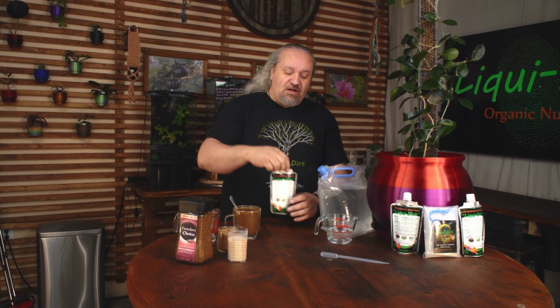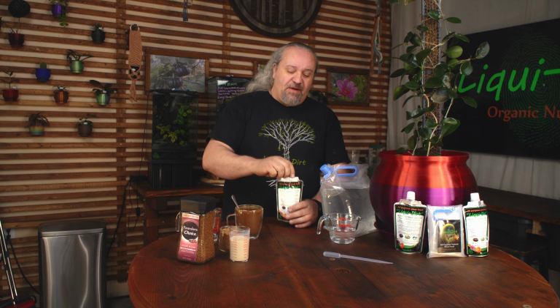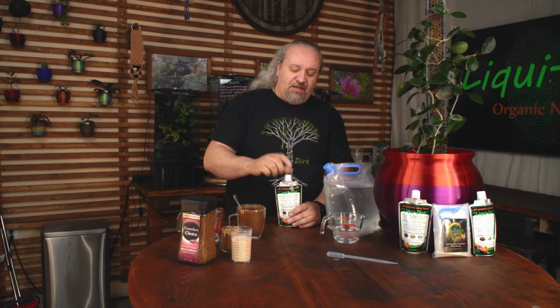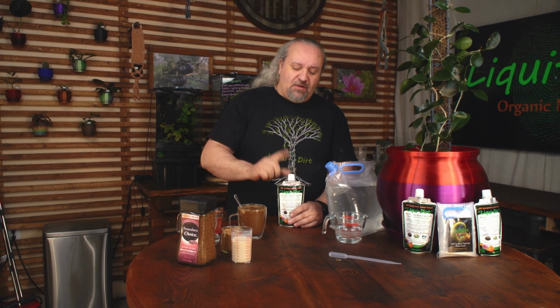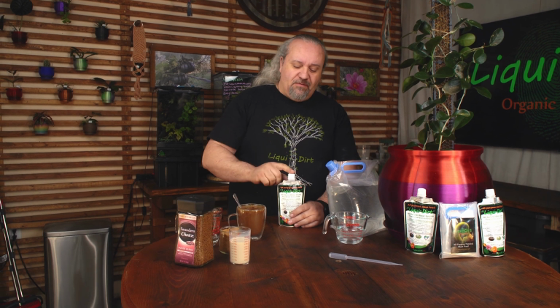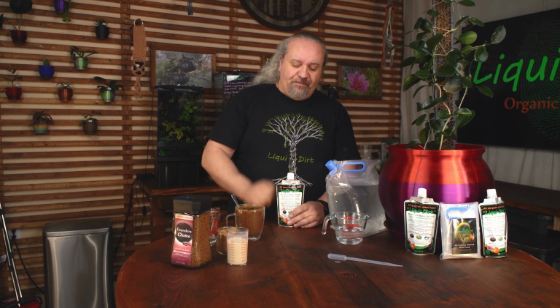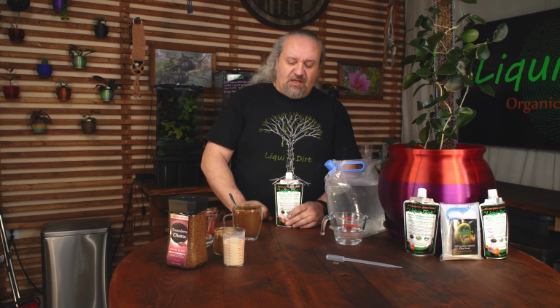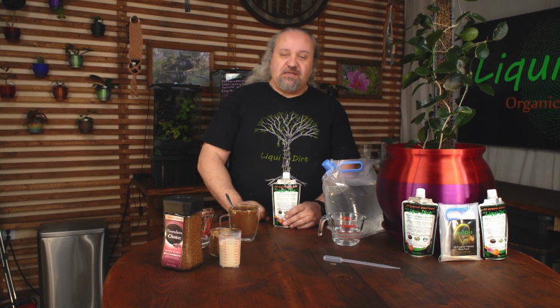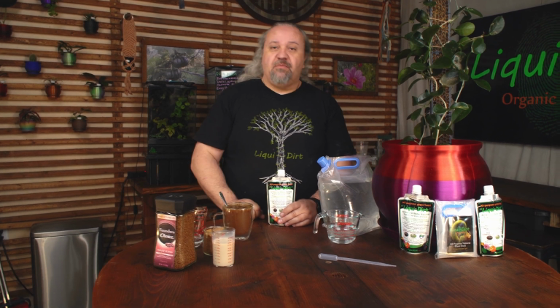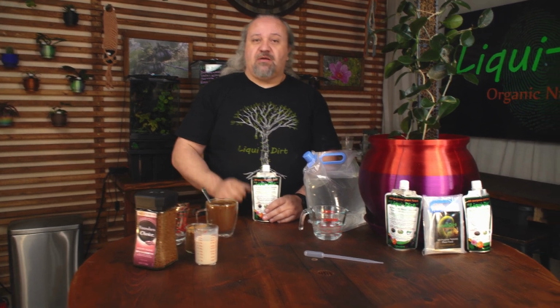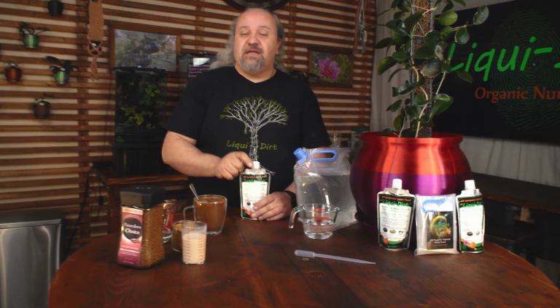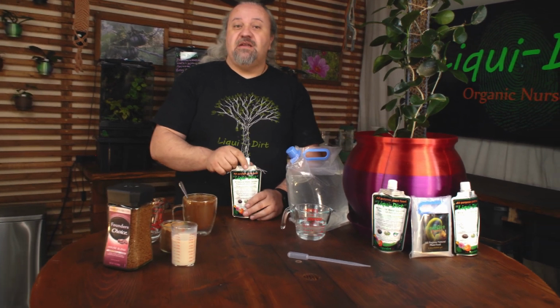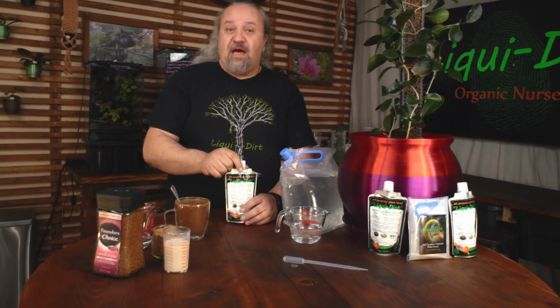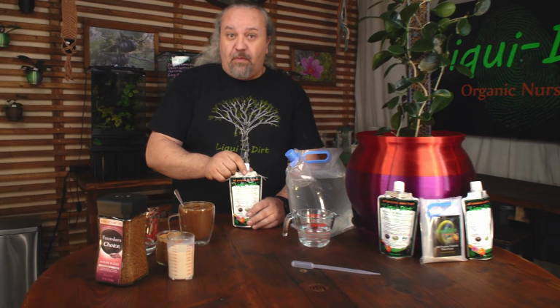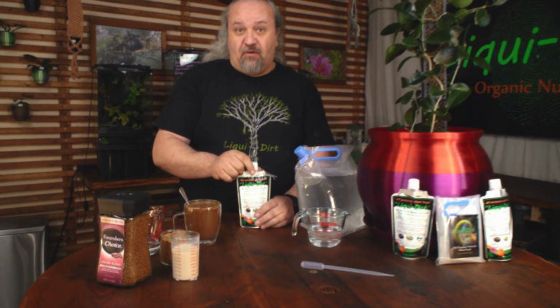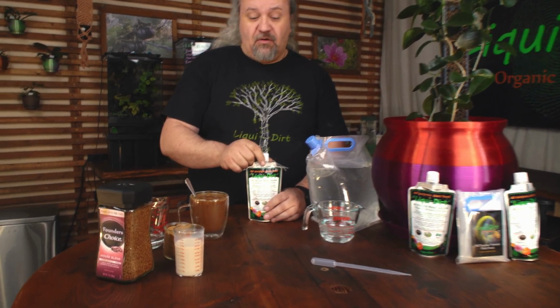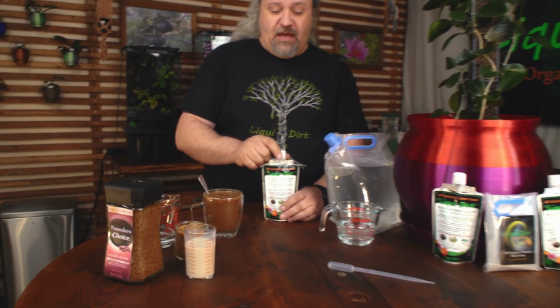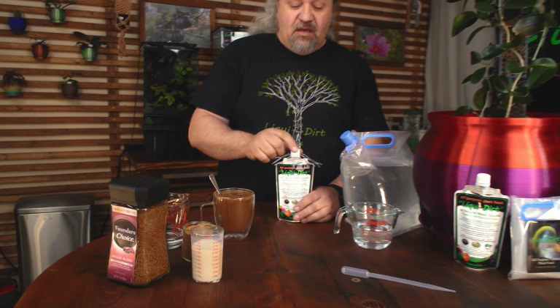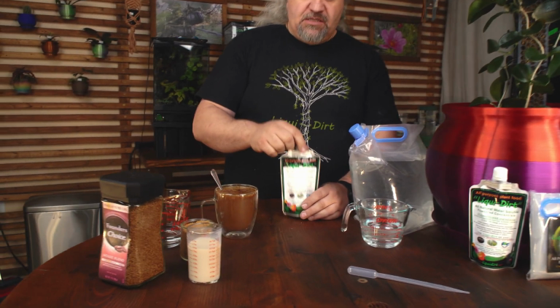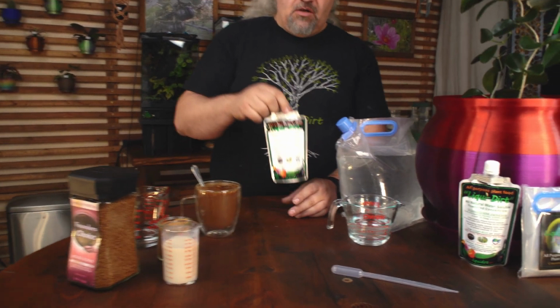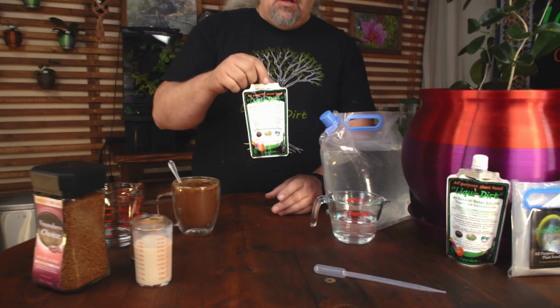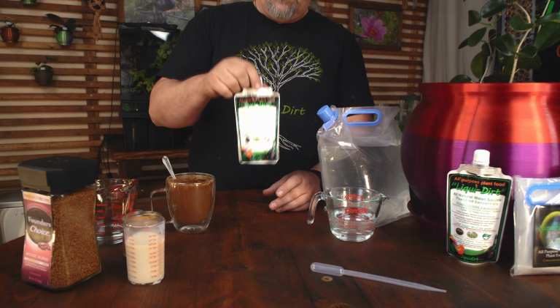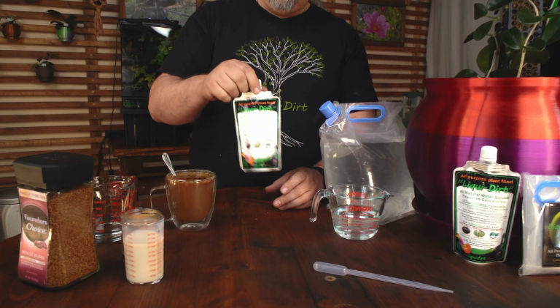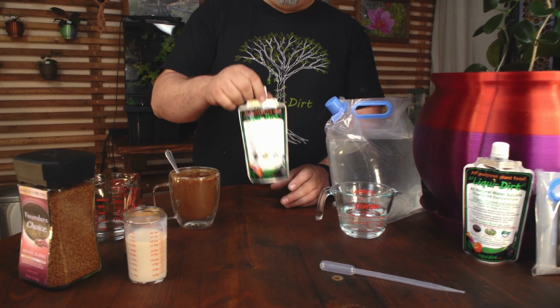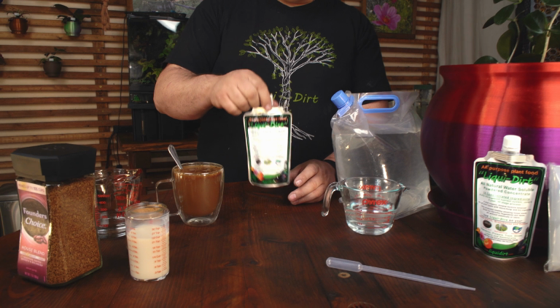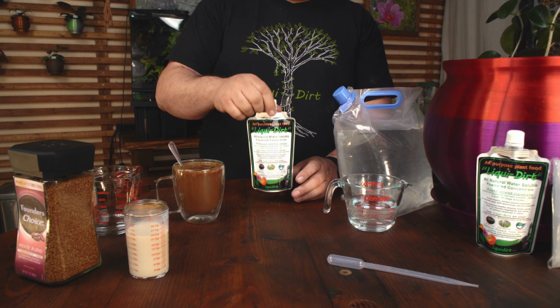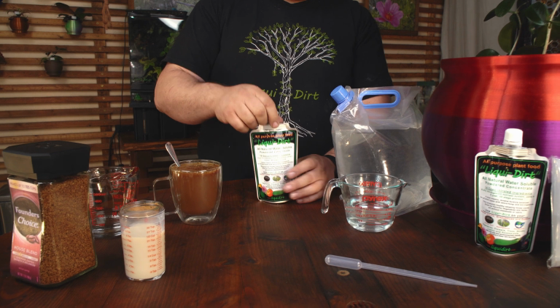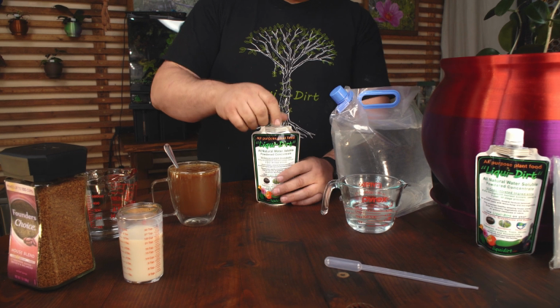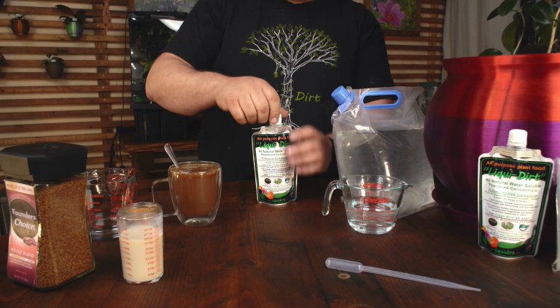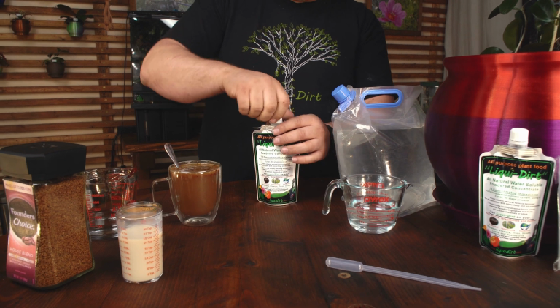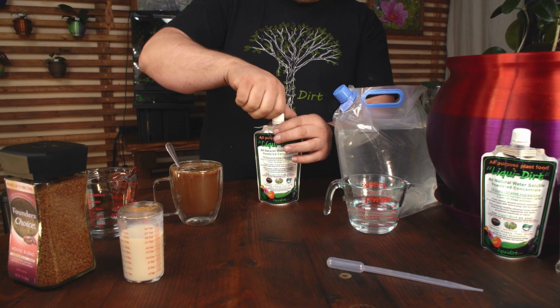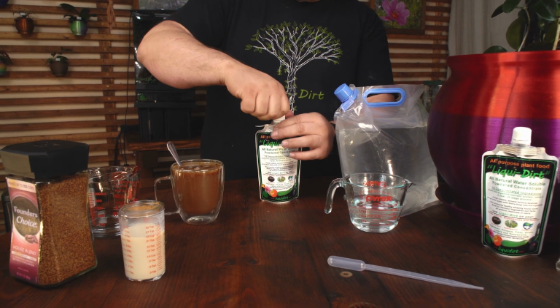Start with the Liquidert — it's in the bottle. It's a nano-powder, so there's no water in here. I don't charge for water.